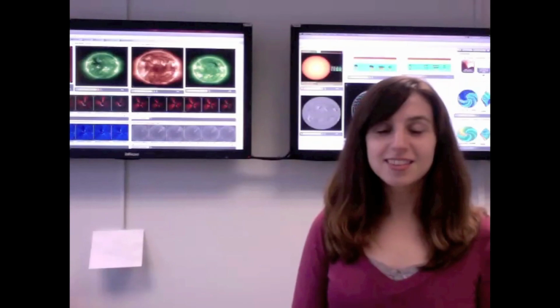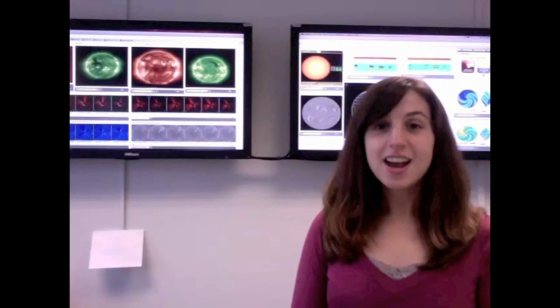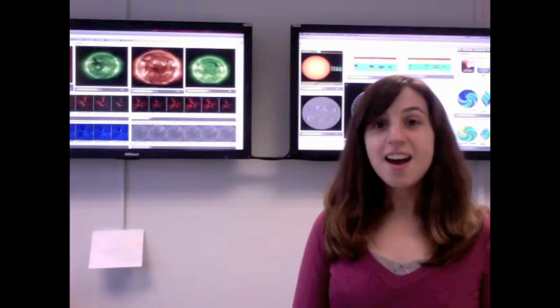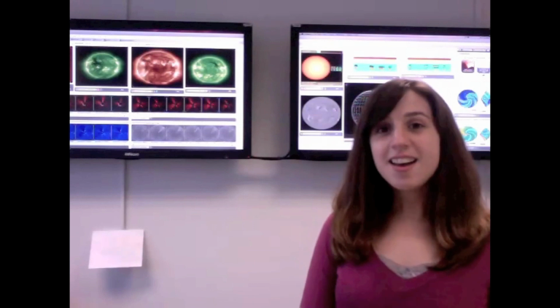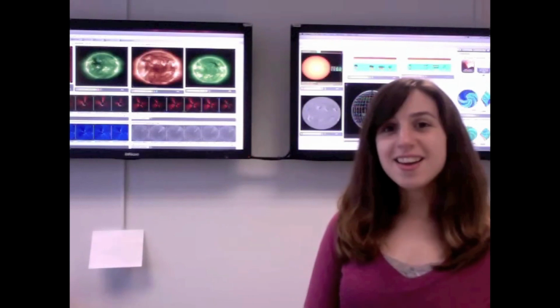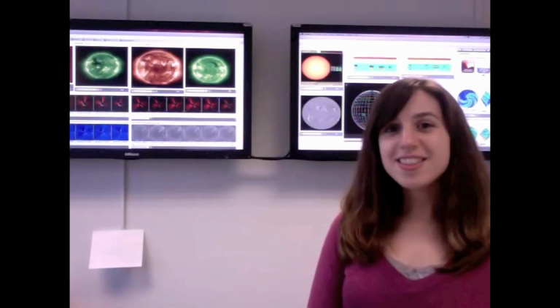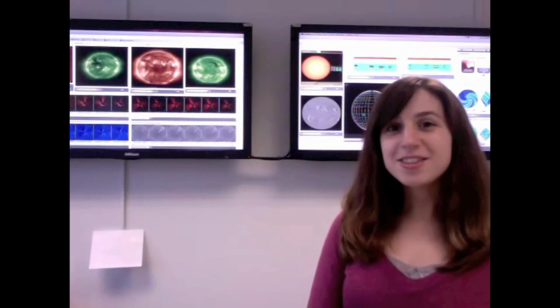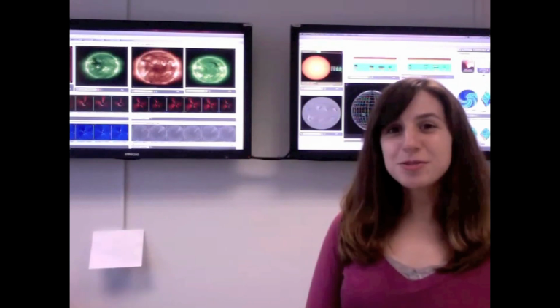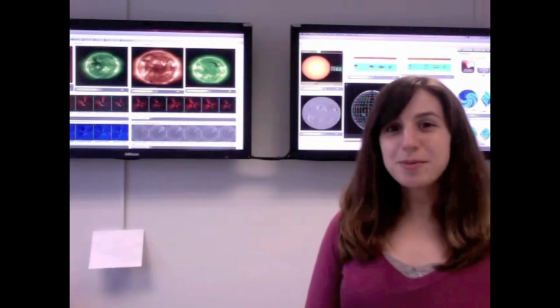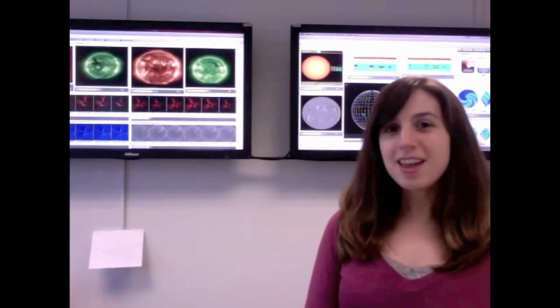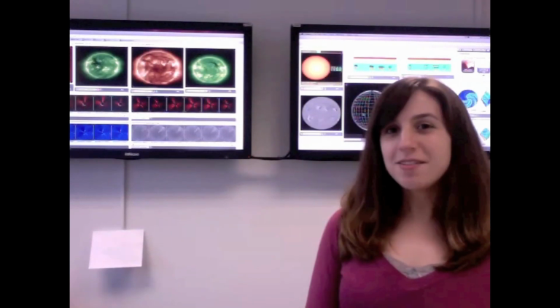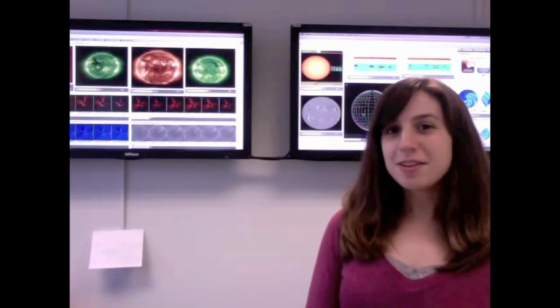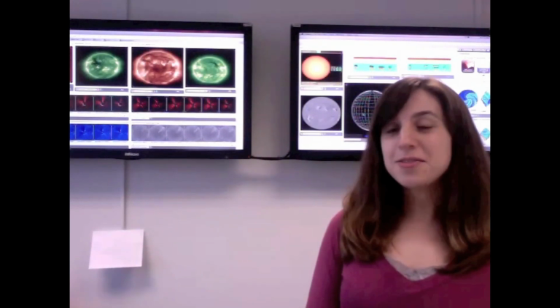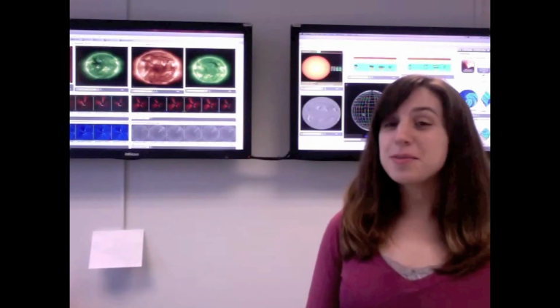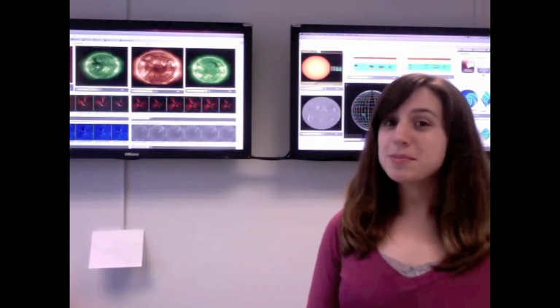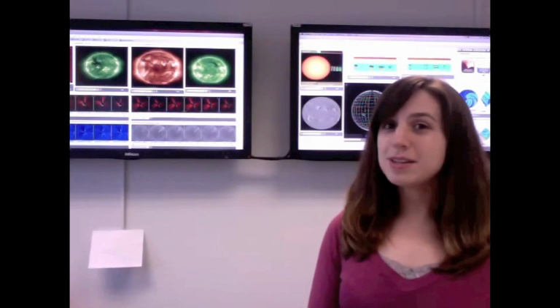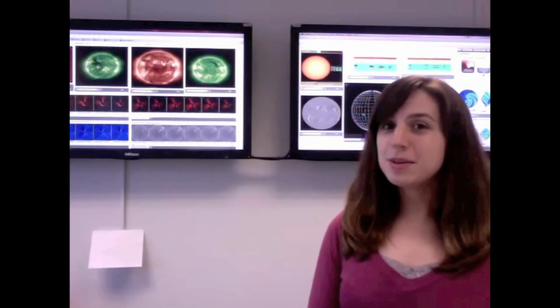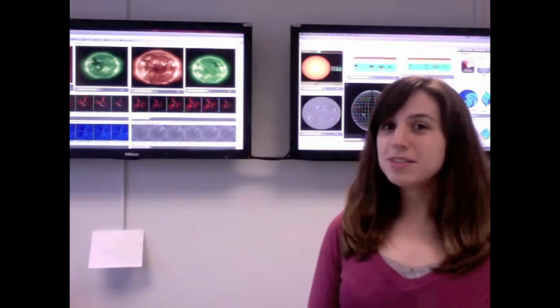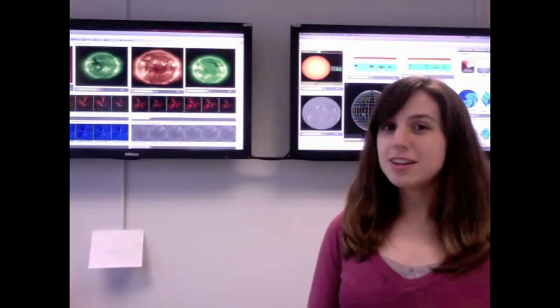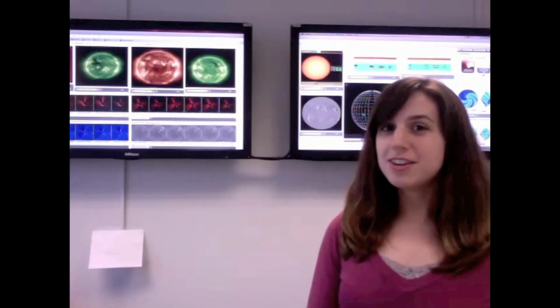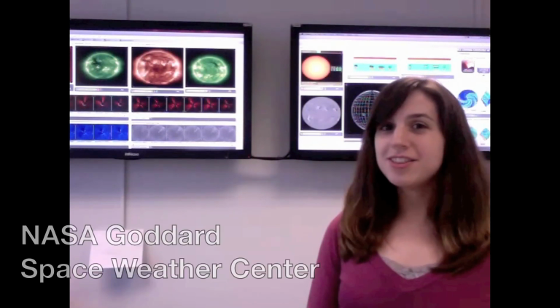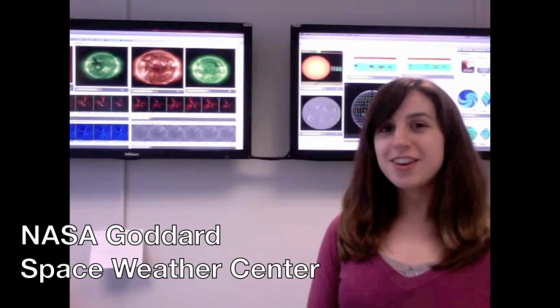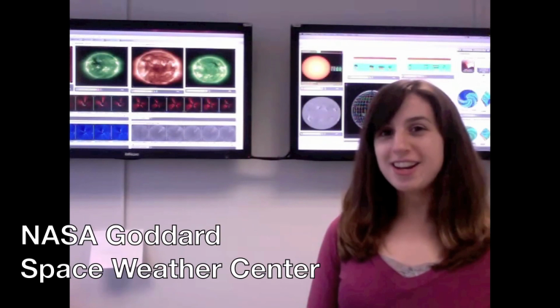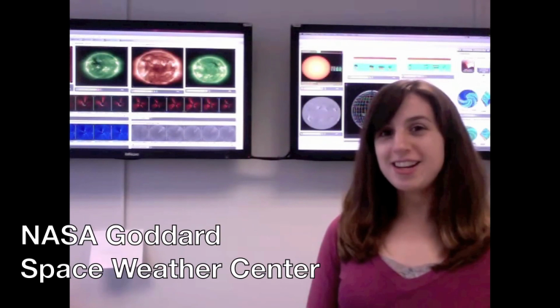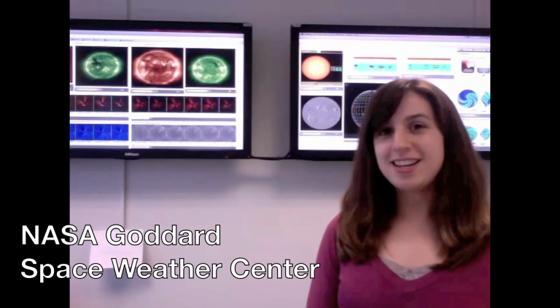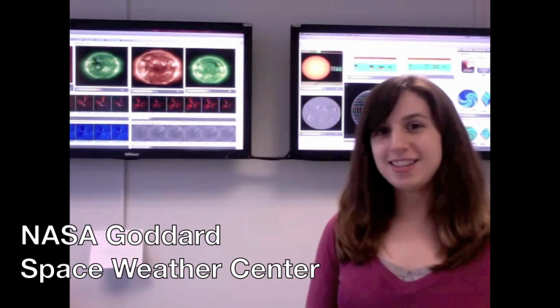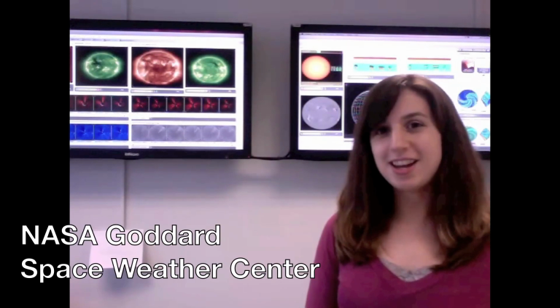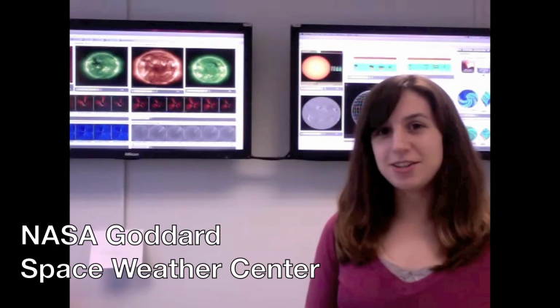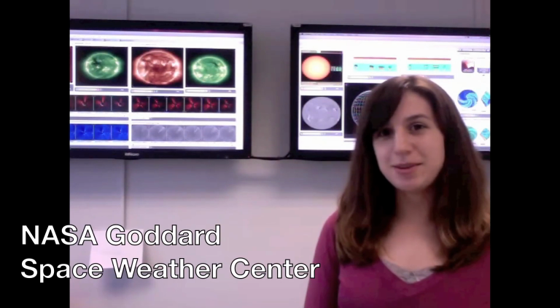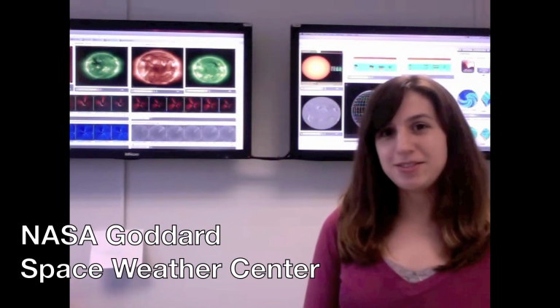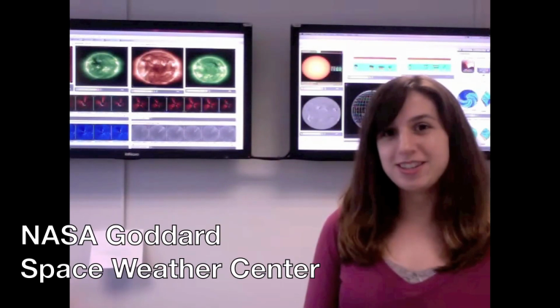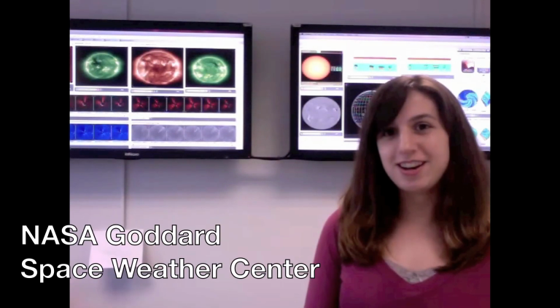Hi, this is Rebecca Evans from the Space Weather Center located at NASA Goddard Space Flight Center.